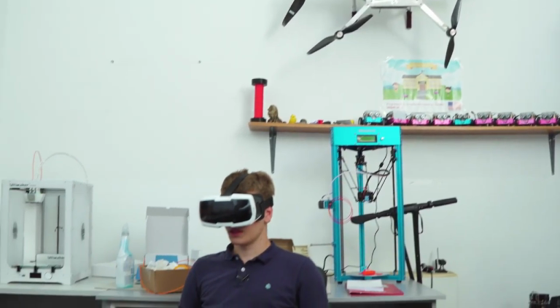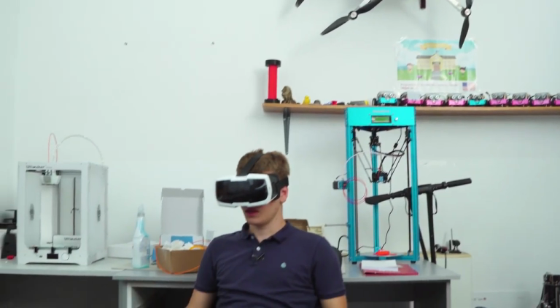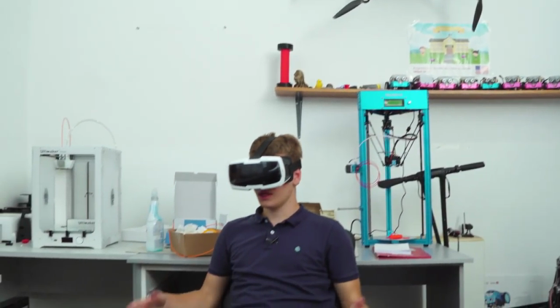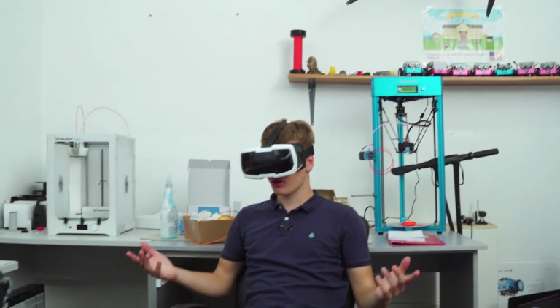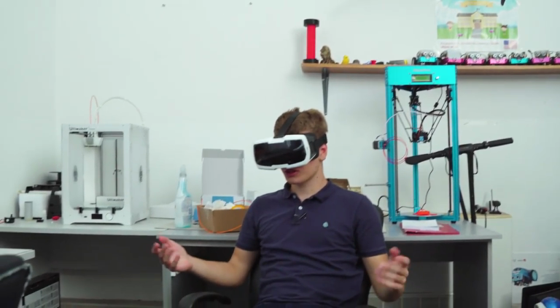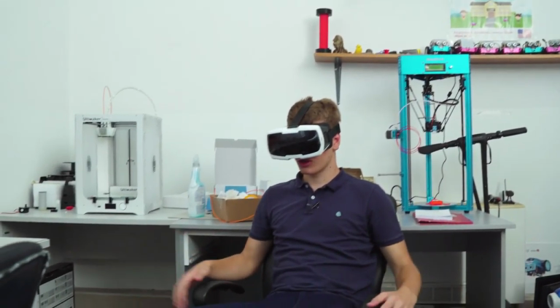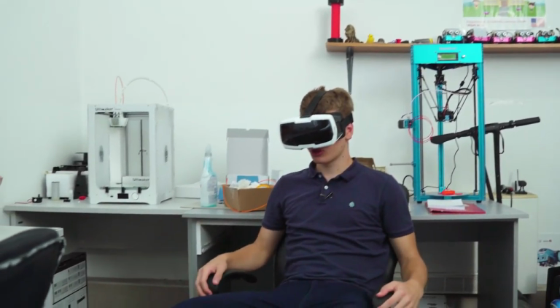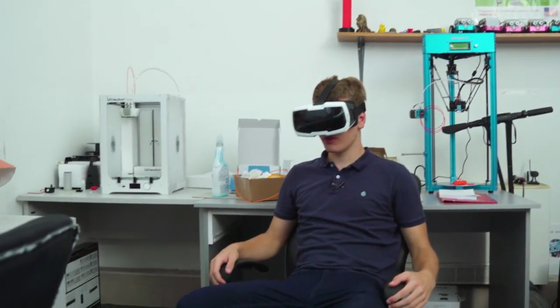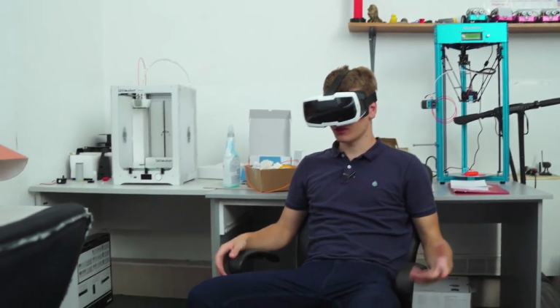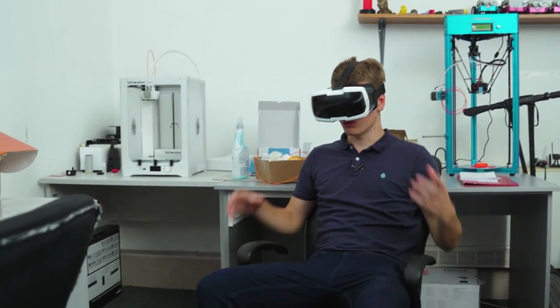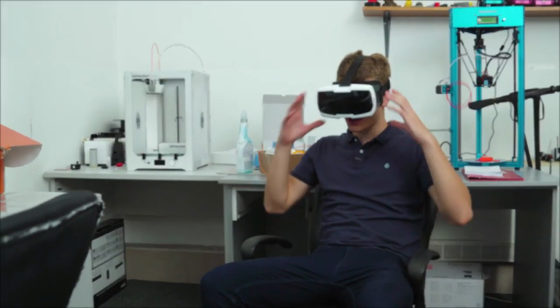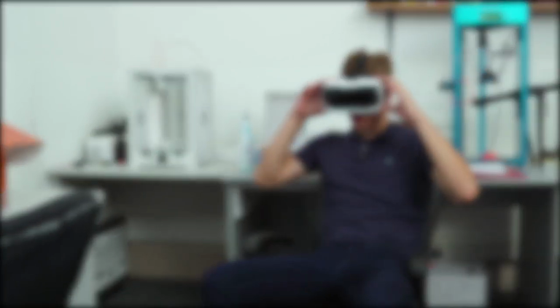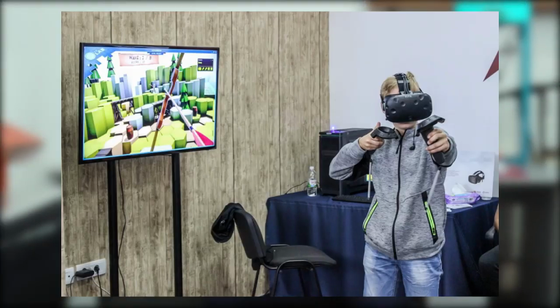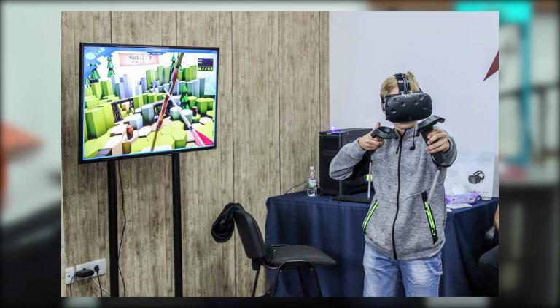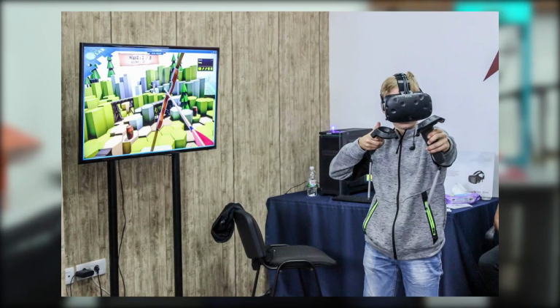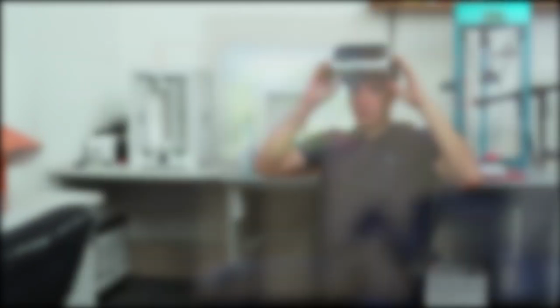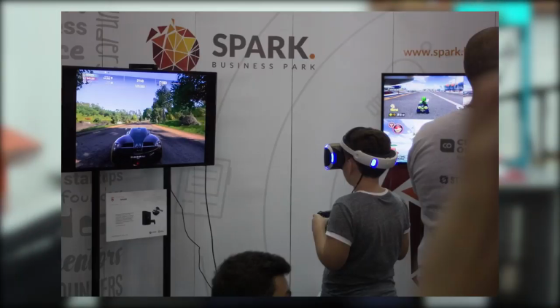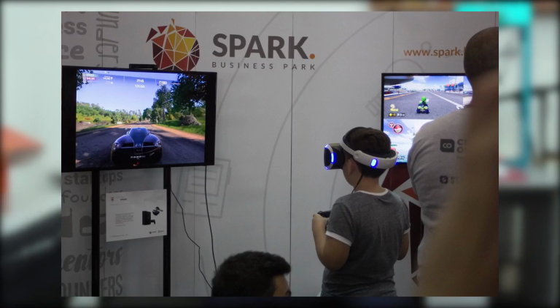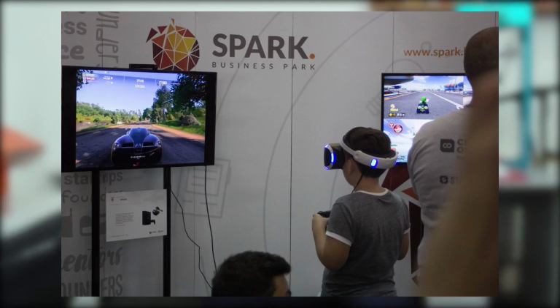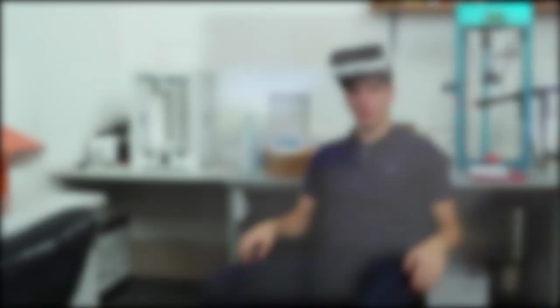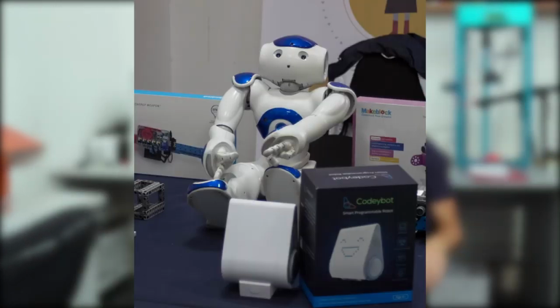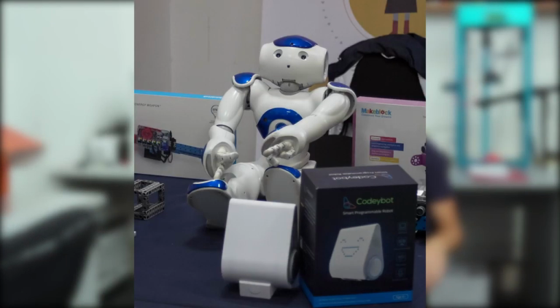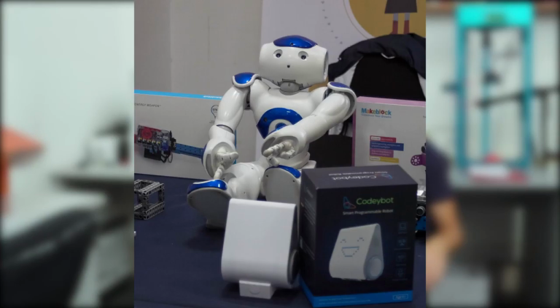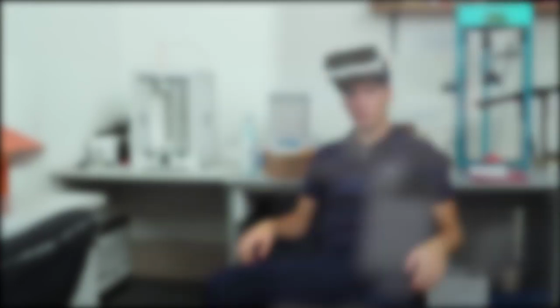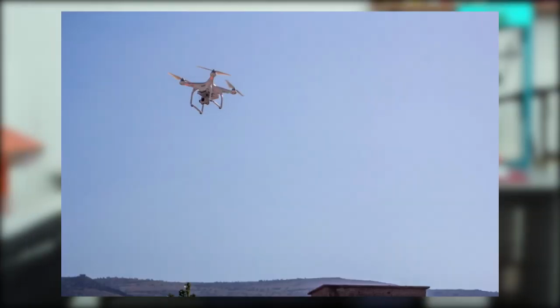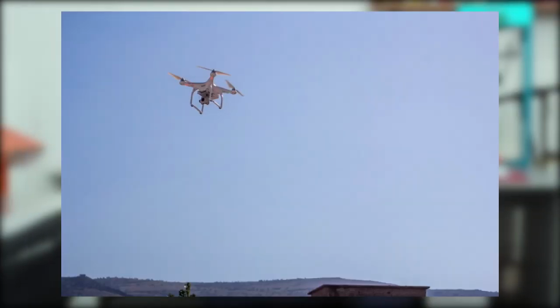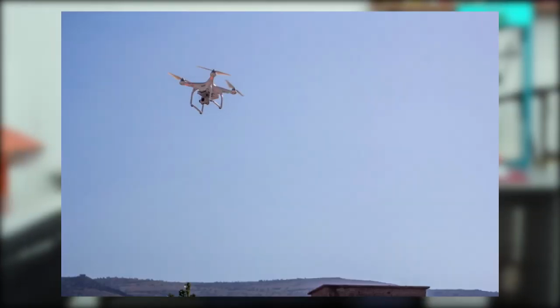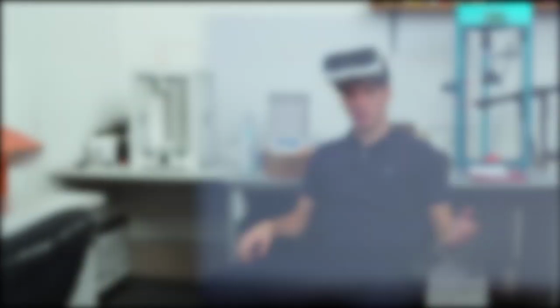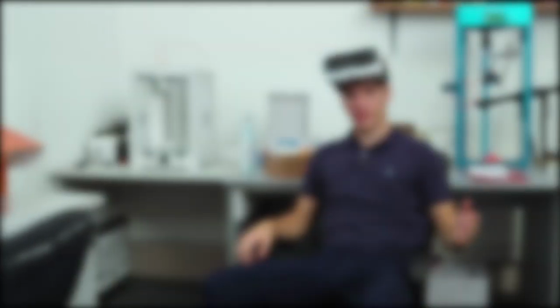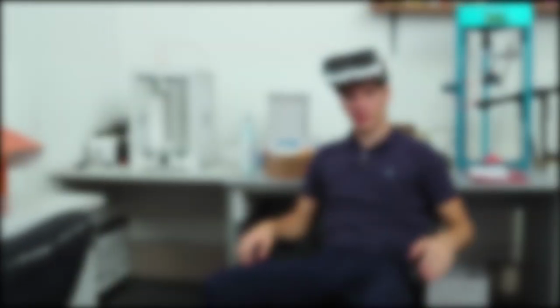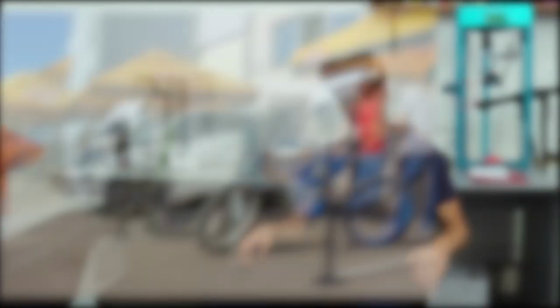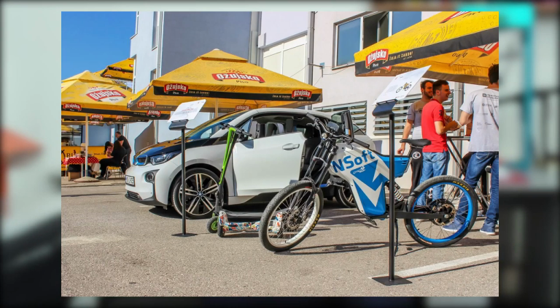Some of the gadgets that you can see are VR, consoles, robots, drones, and even electric vehicles.